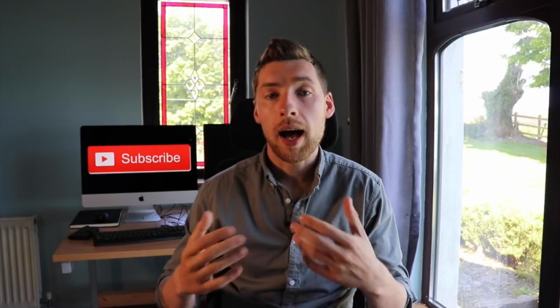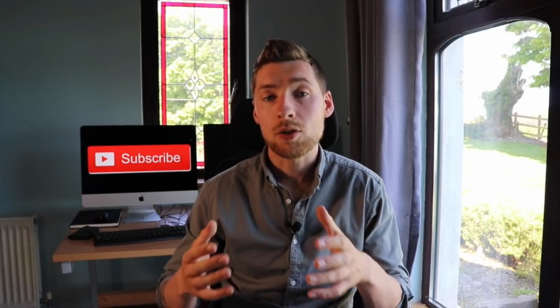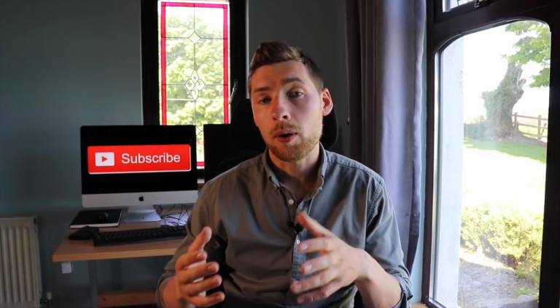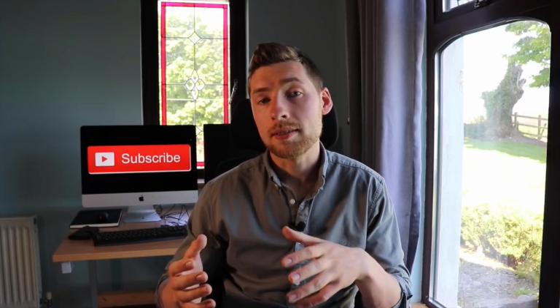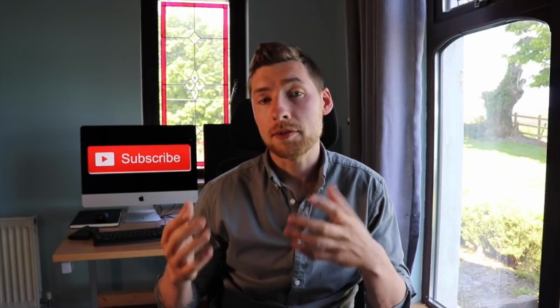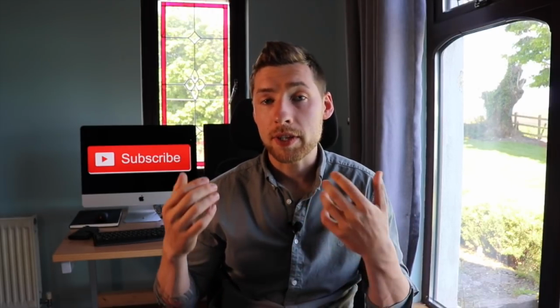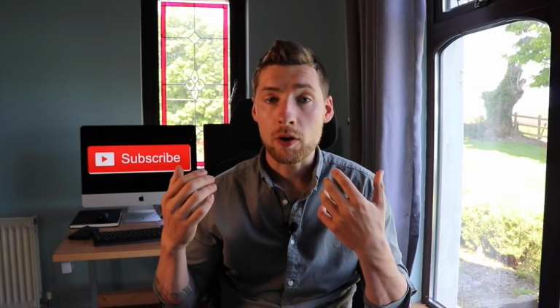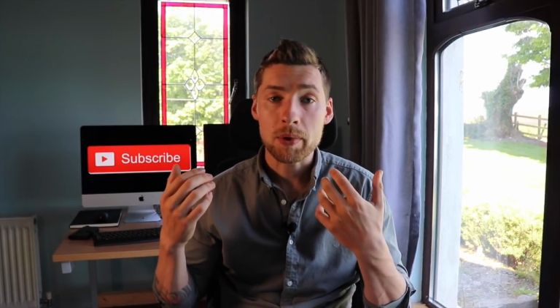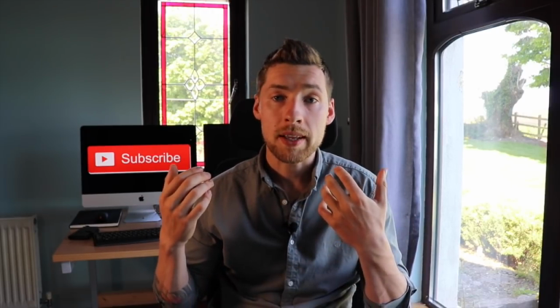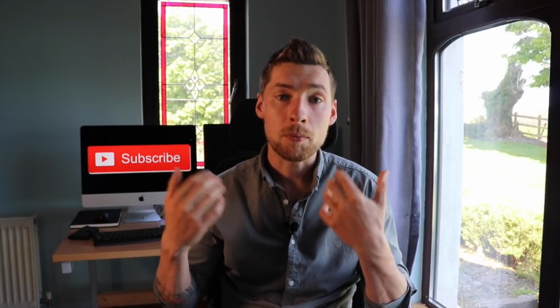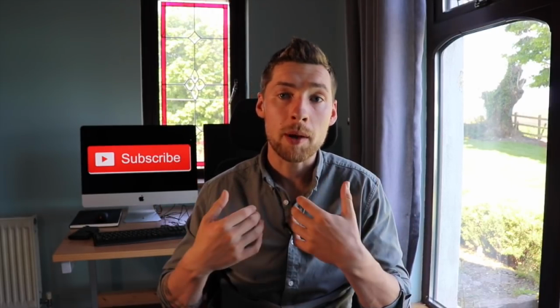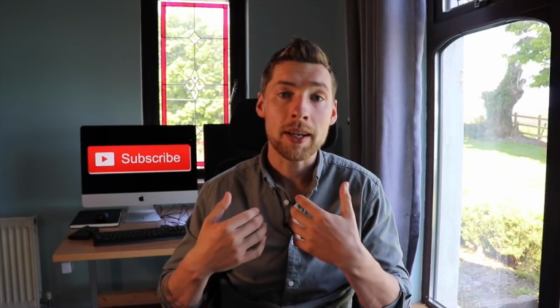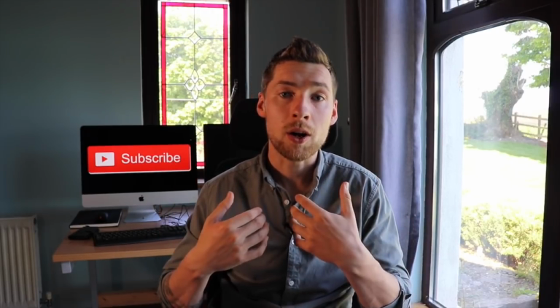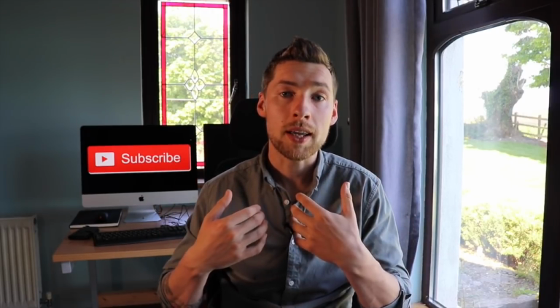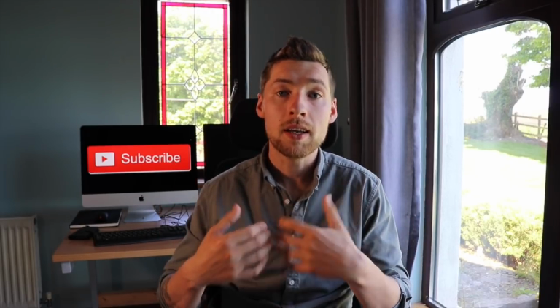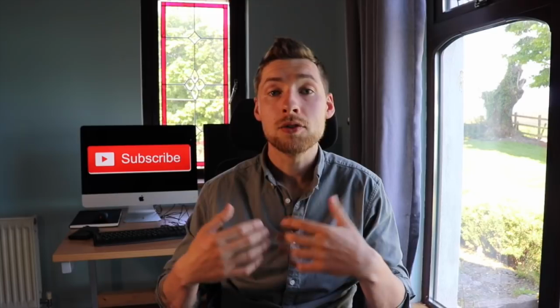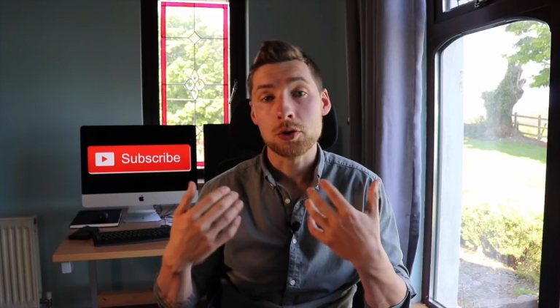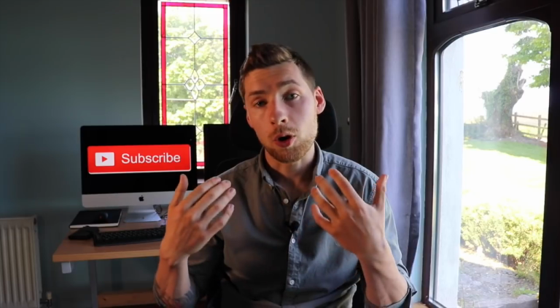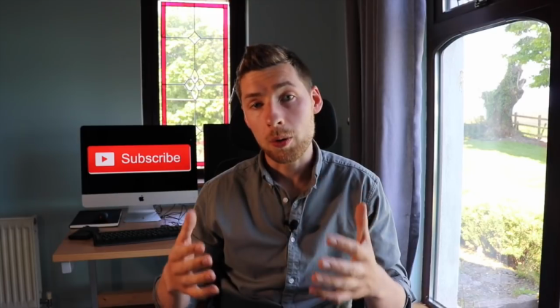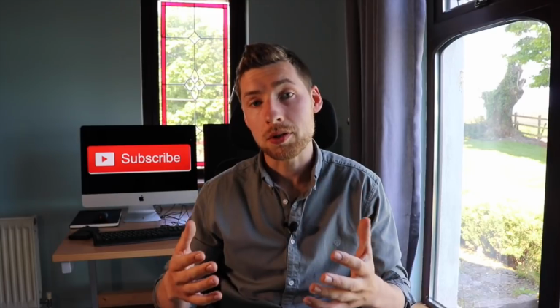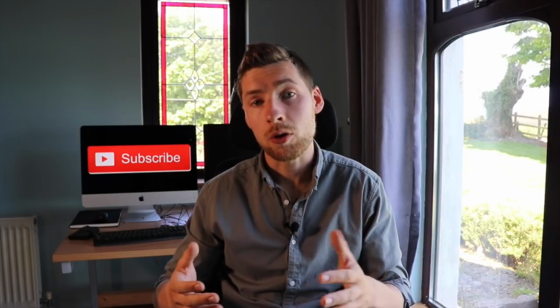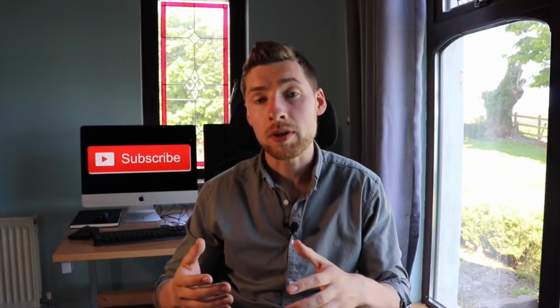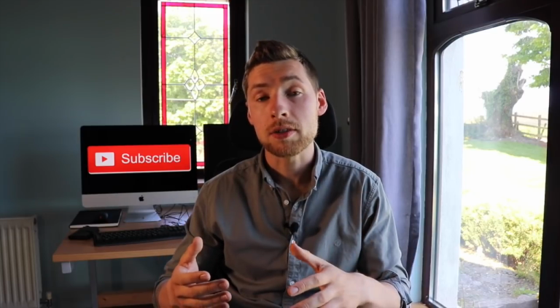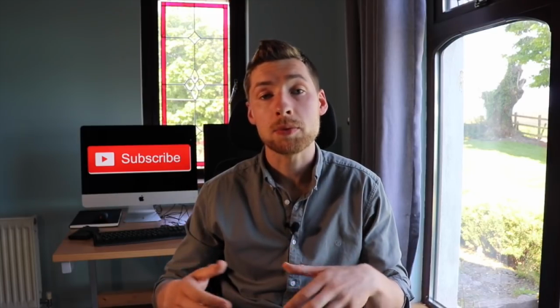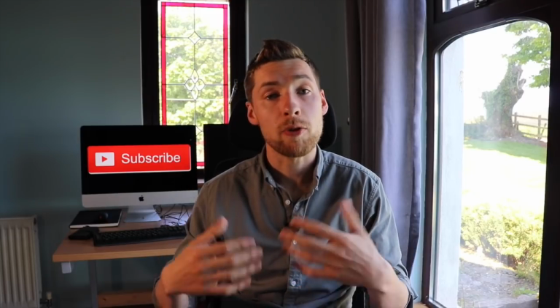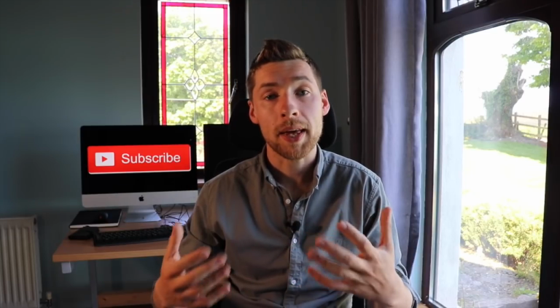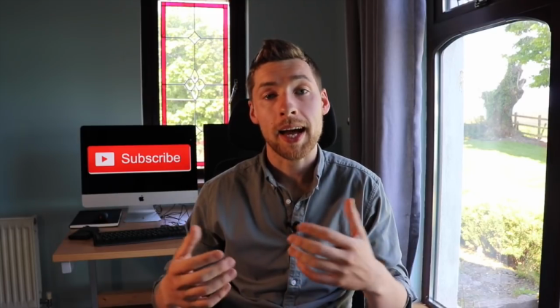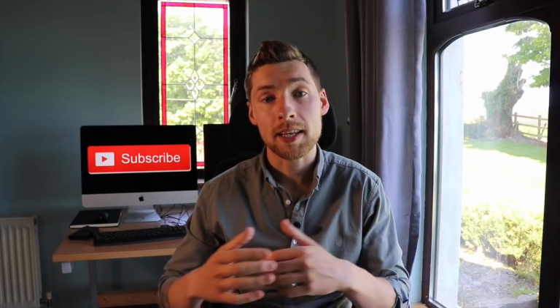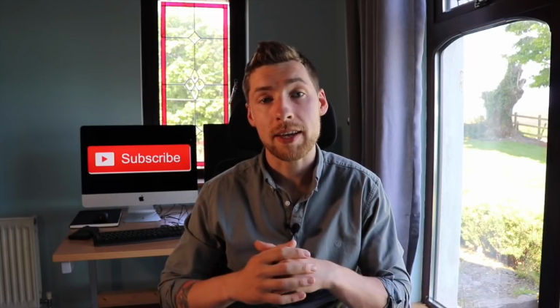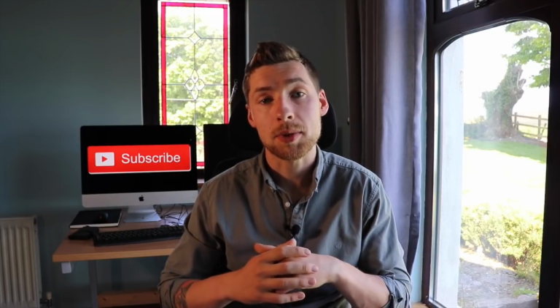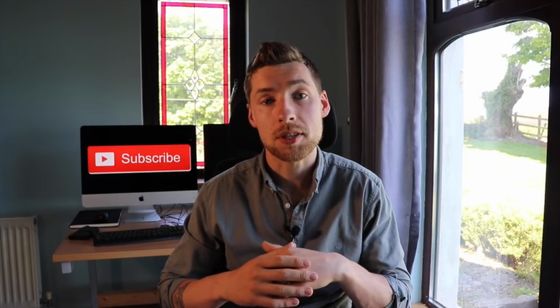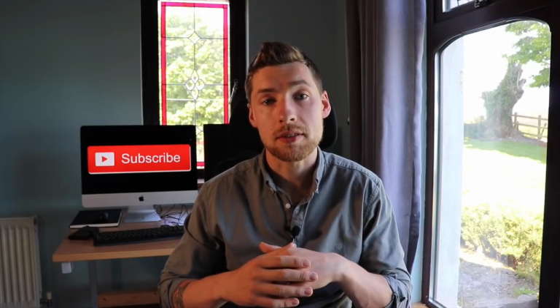As always, this video represents my opinion only, so you should always do your own research before making any investment decisions.